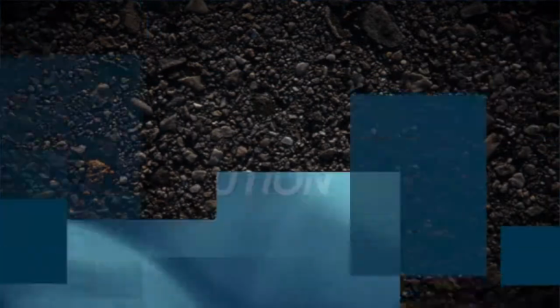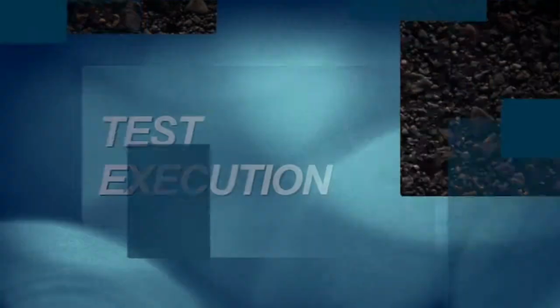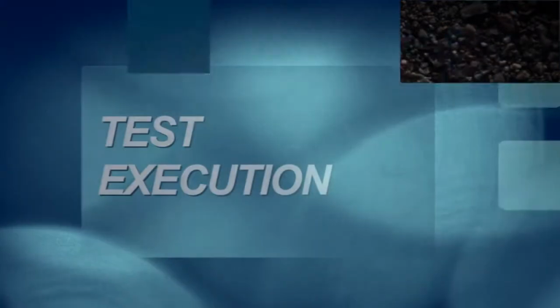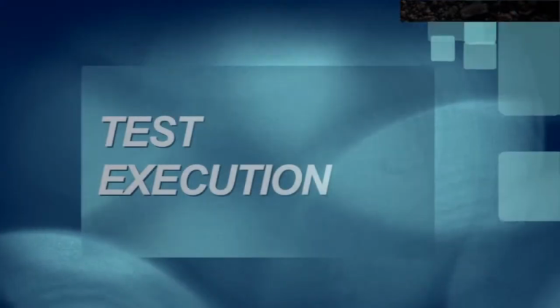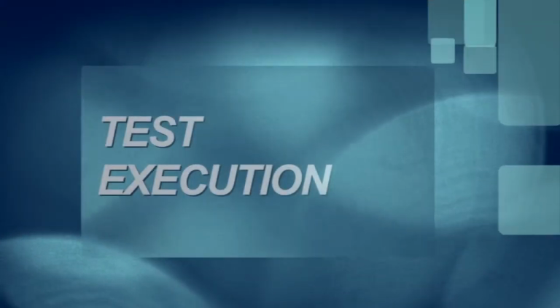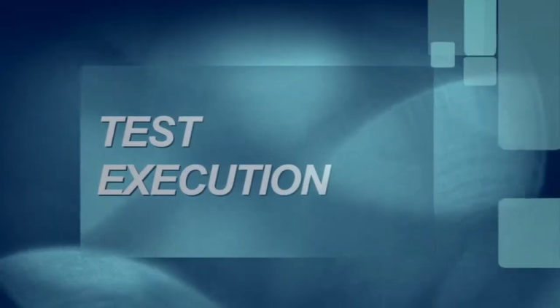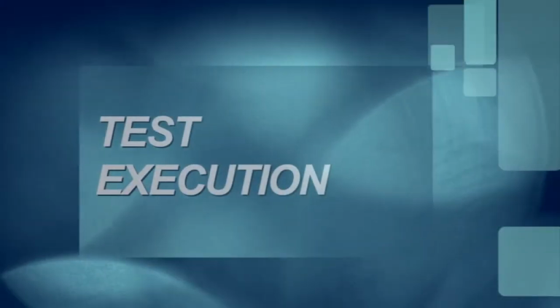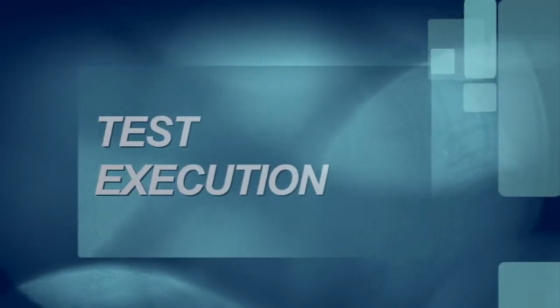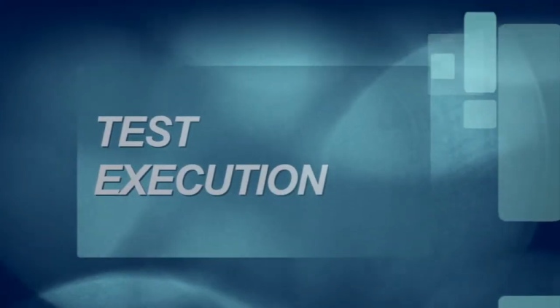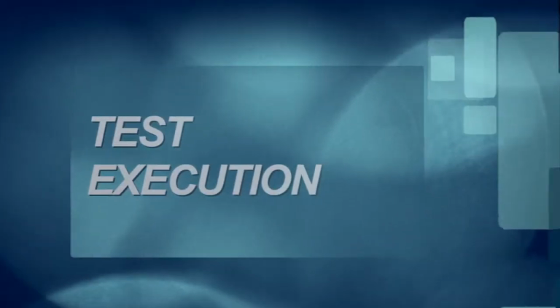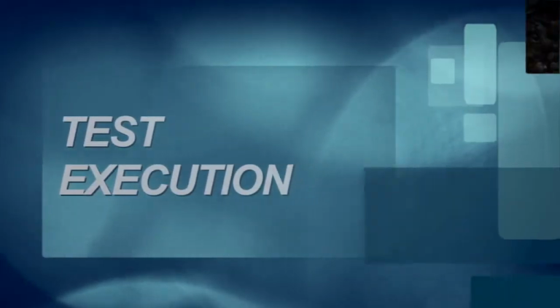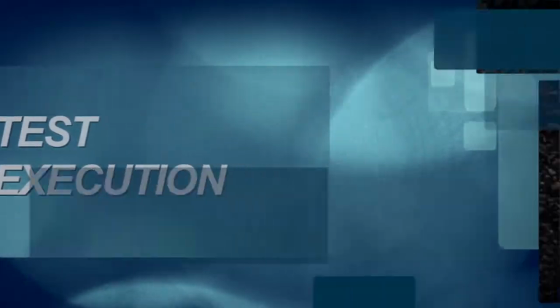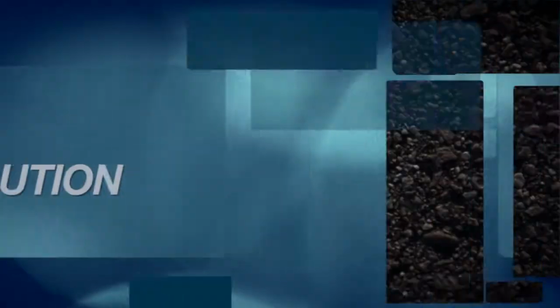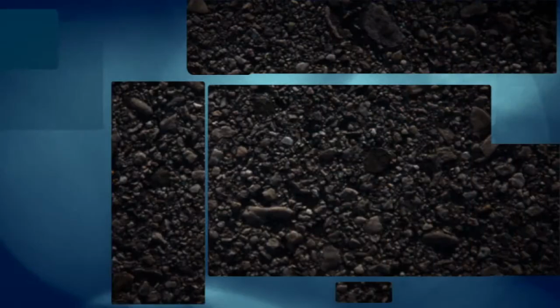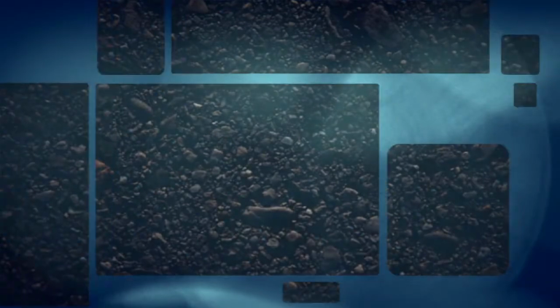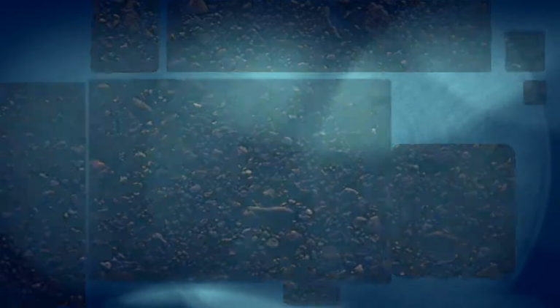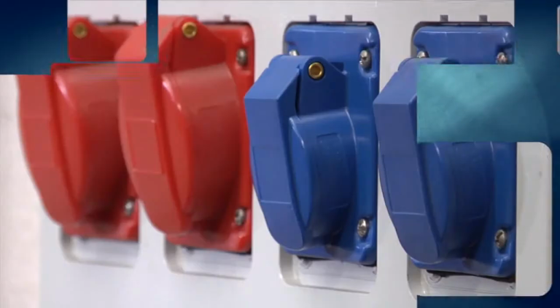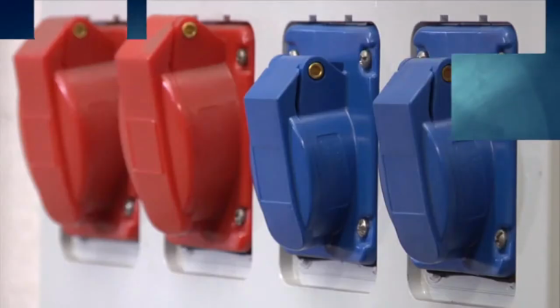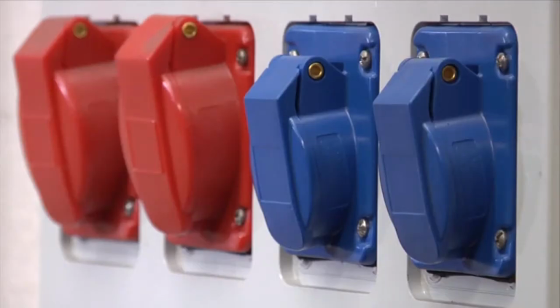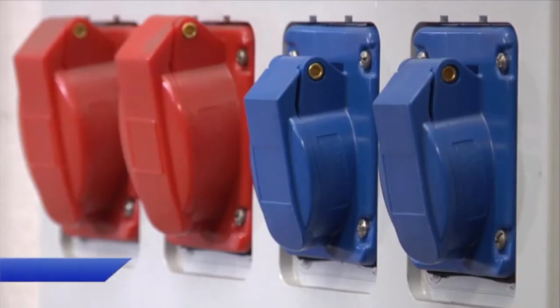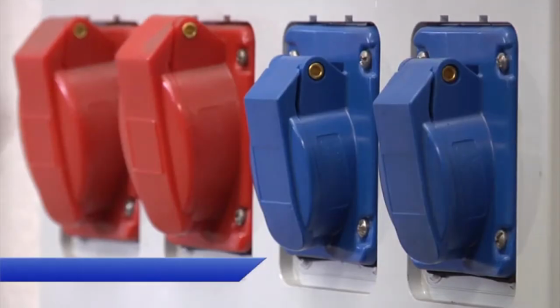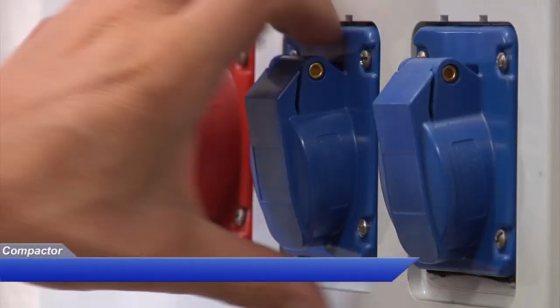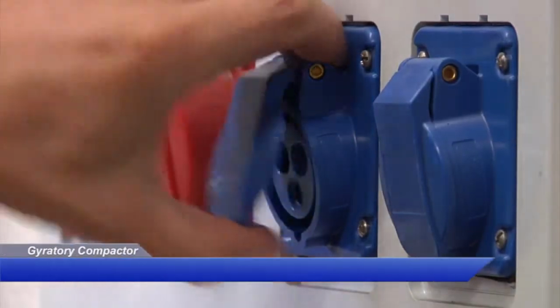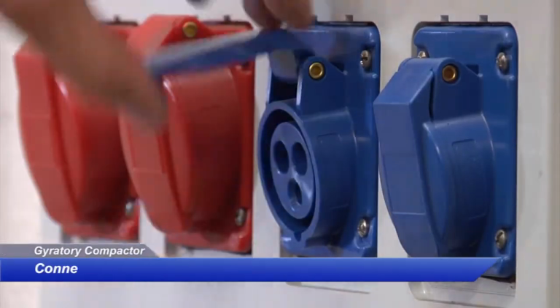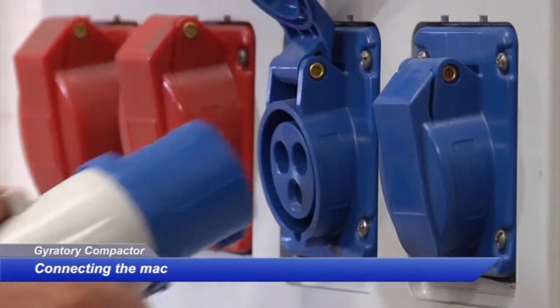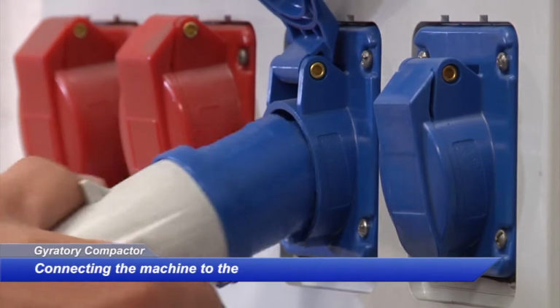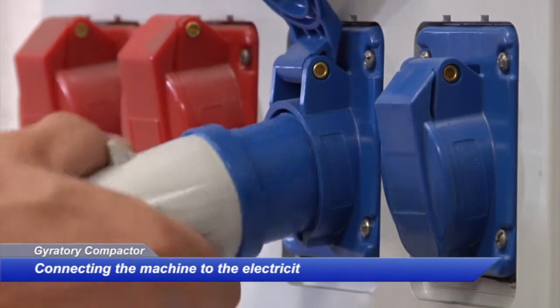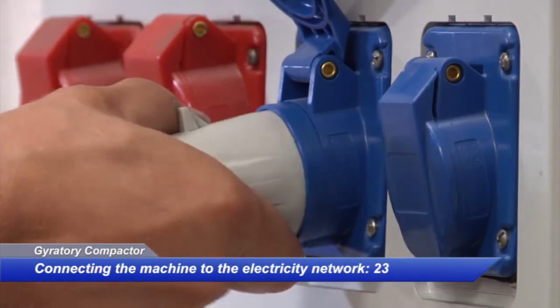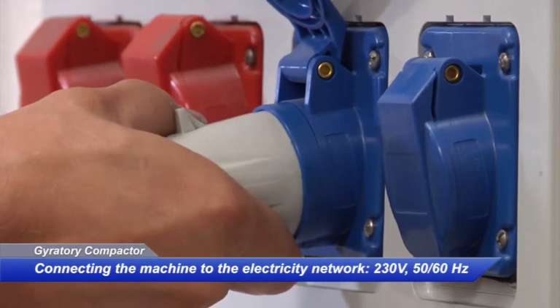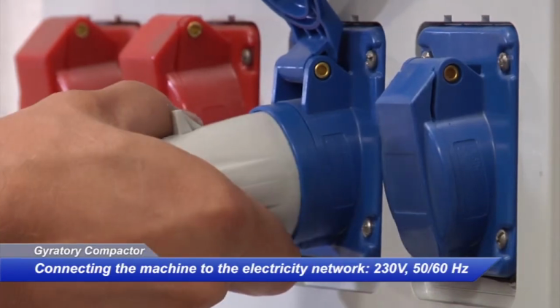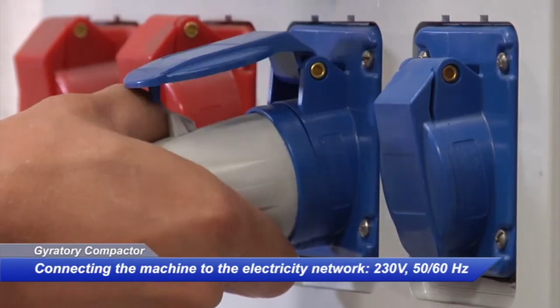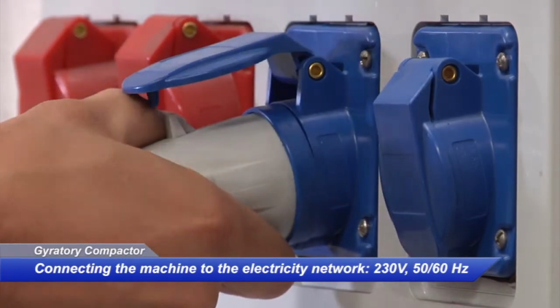Learn how to use the MaTest Gyratory Compactor — watch the demonstration video for a practical walkthrough.